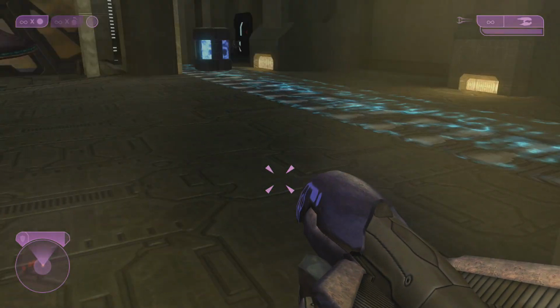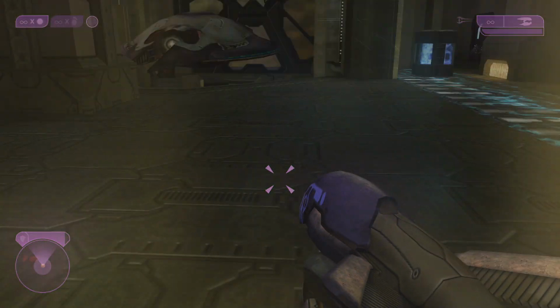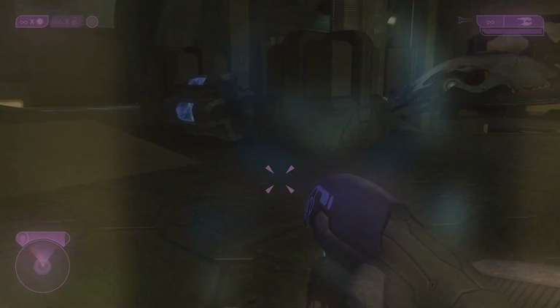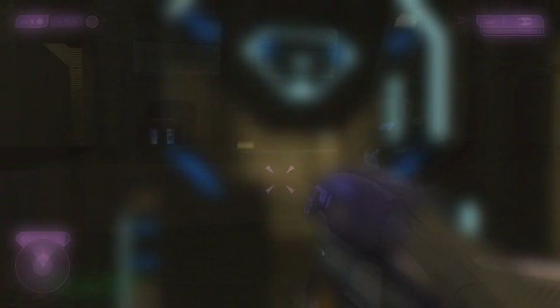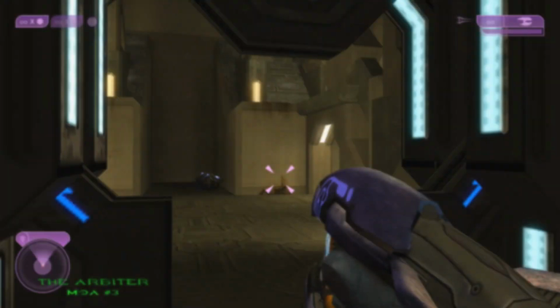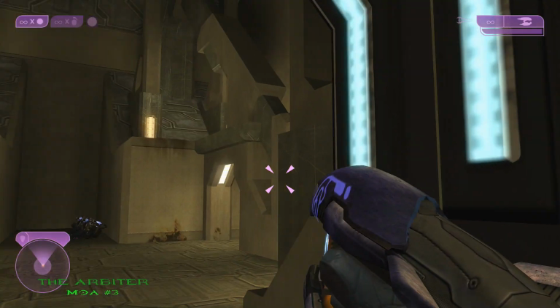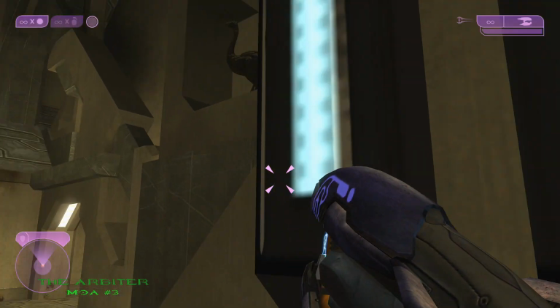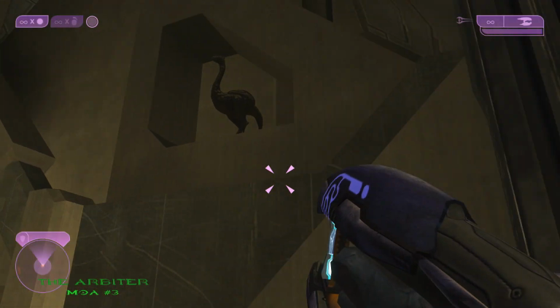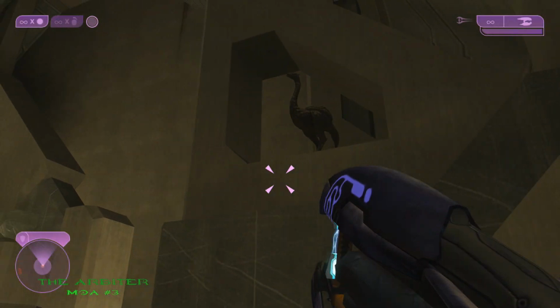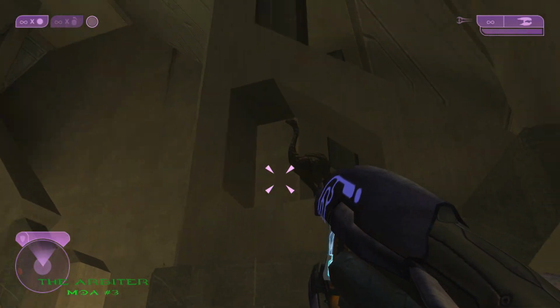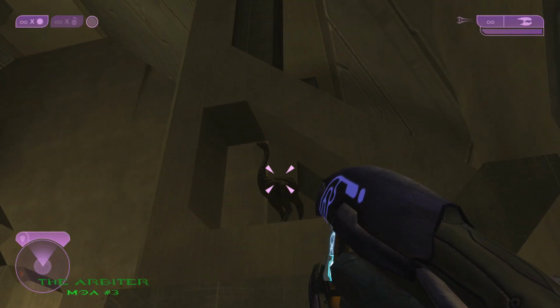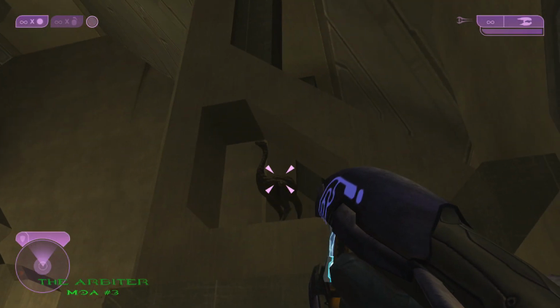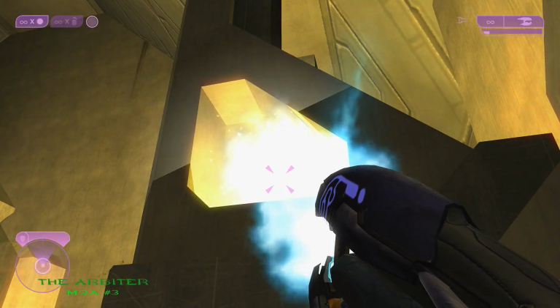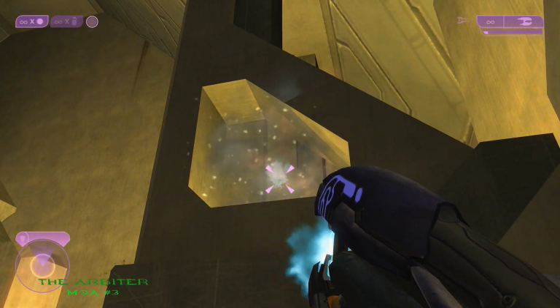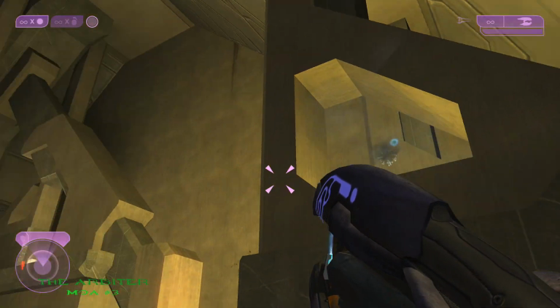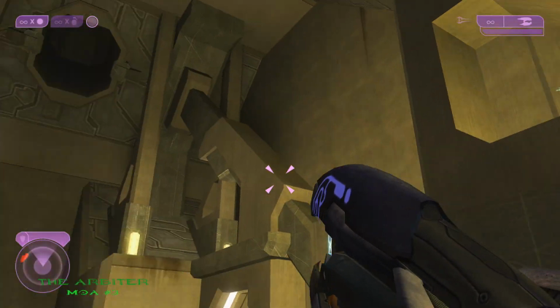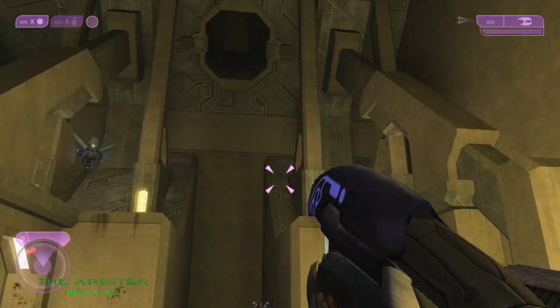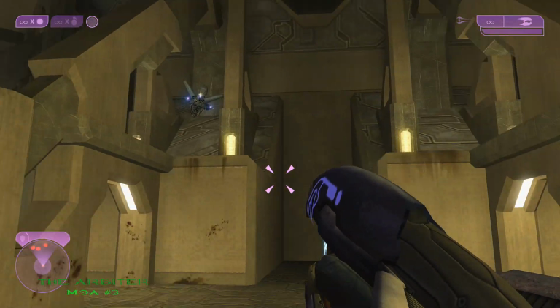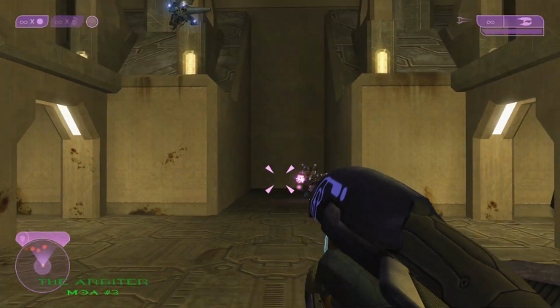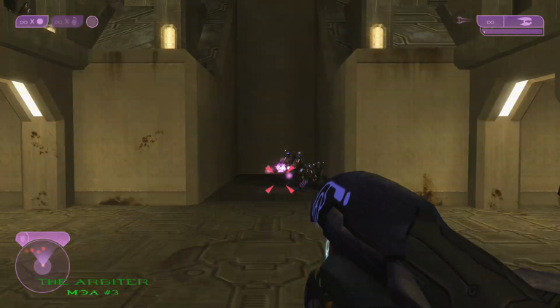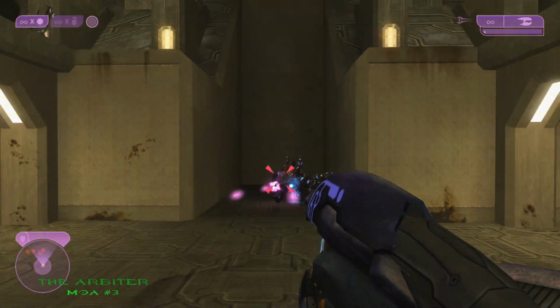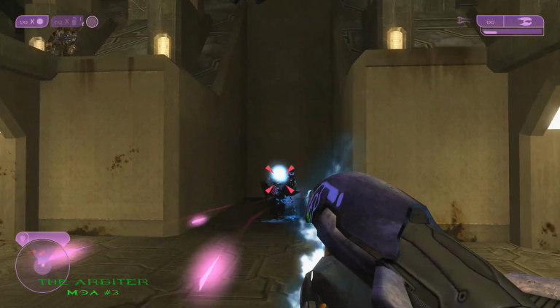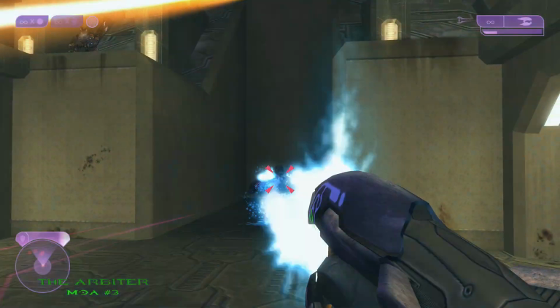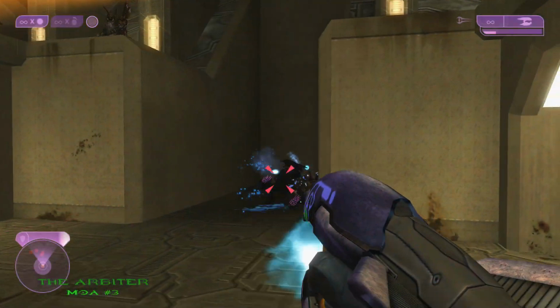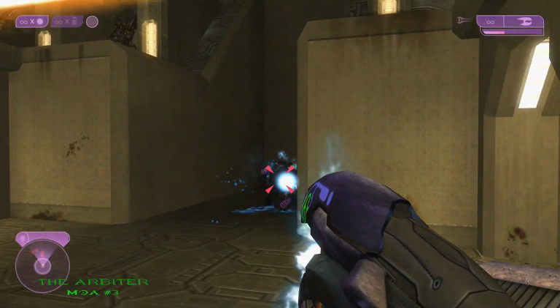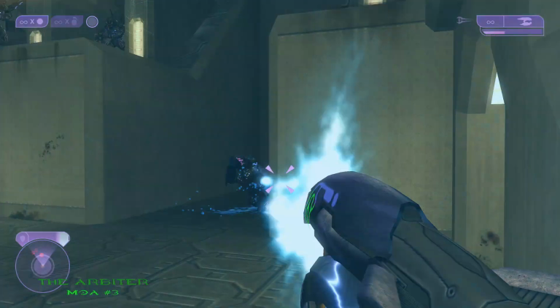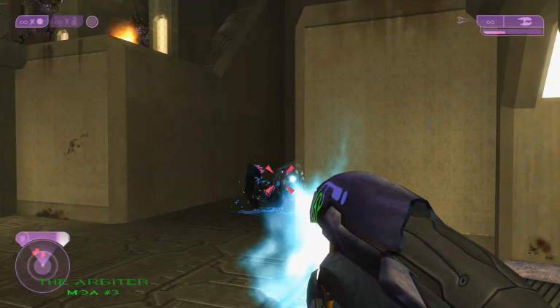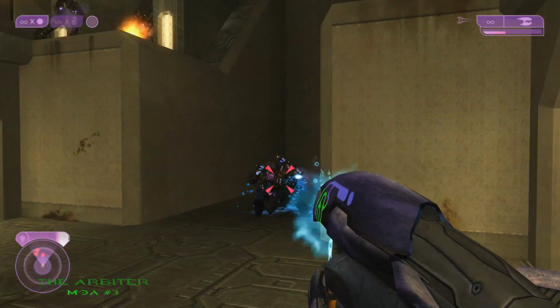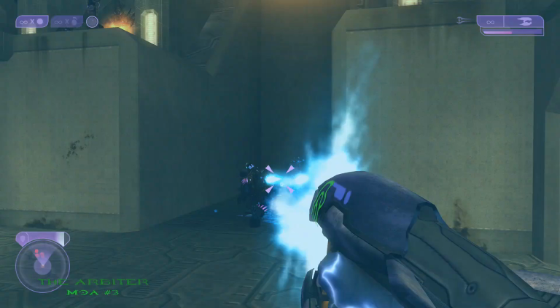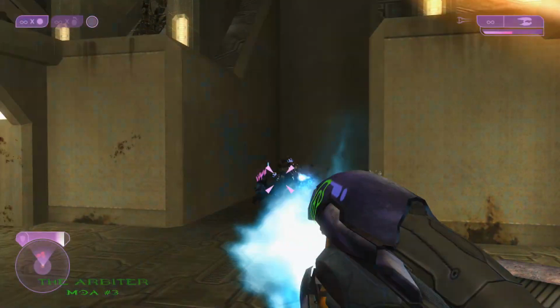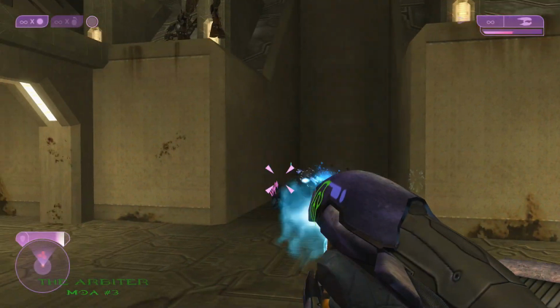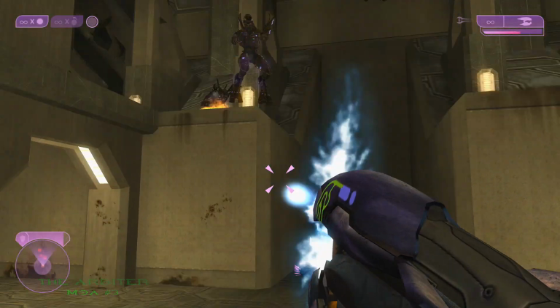The 3rd and final mulligan on the Arbiter is located a little bit further down the facility. You'll see it right there on the beam.